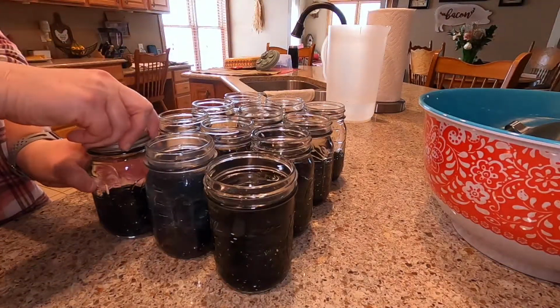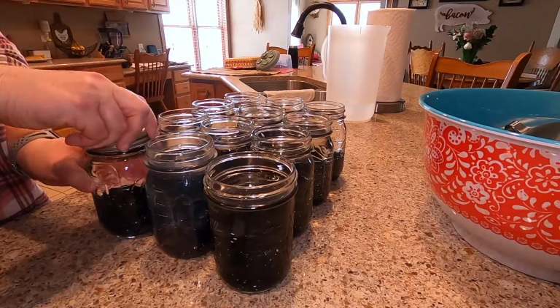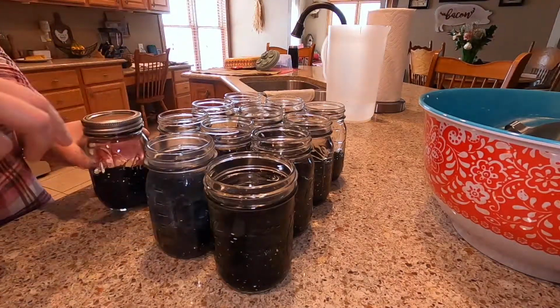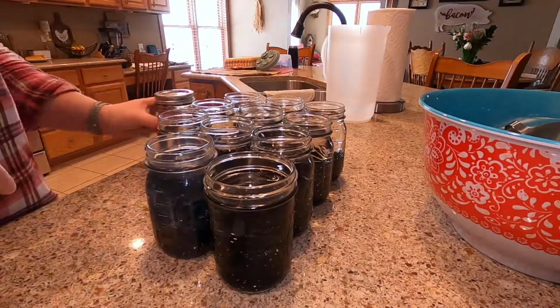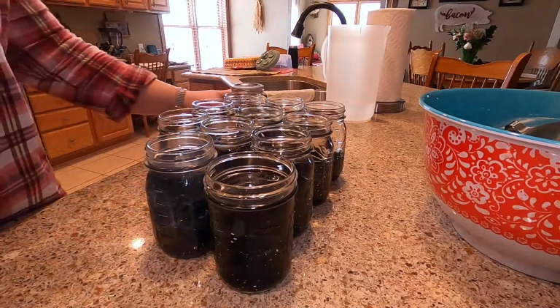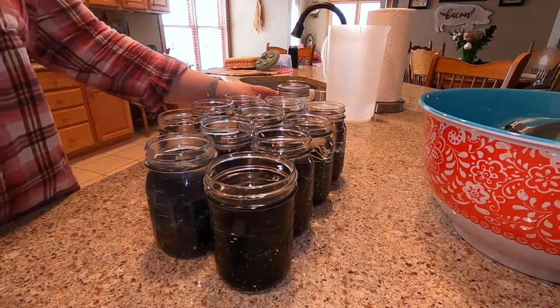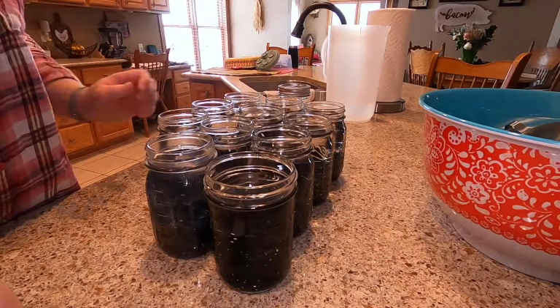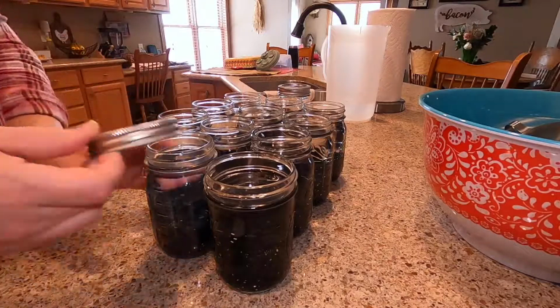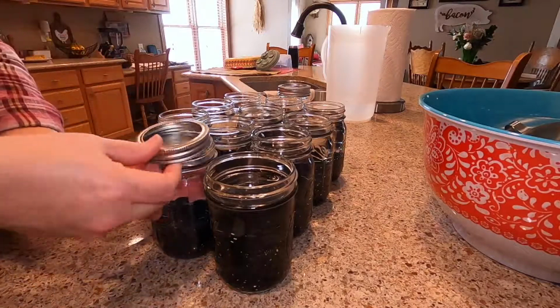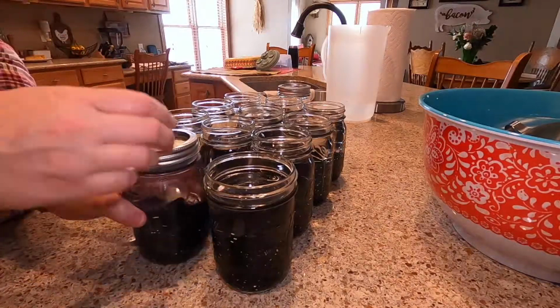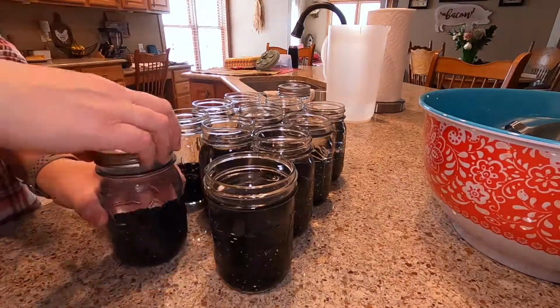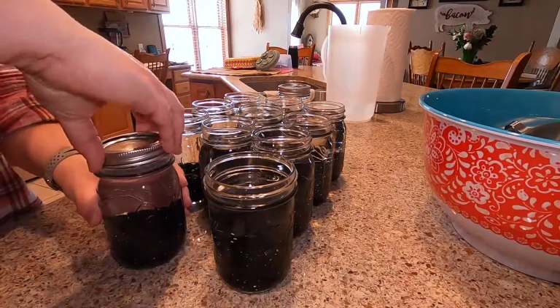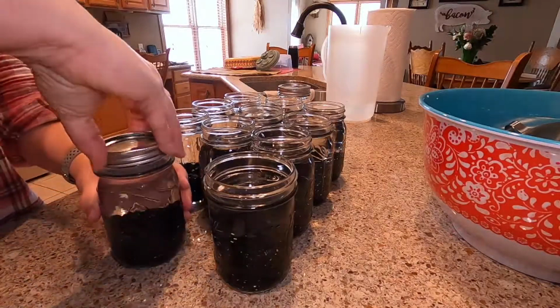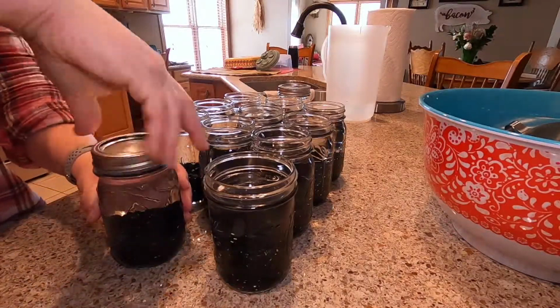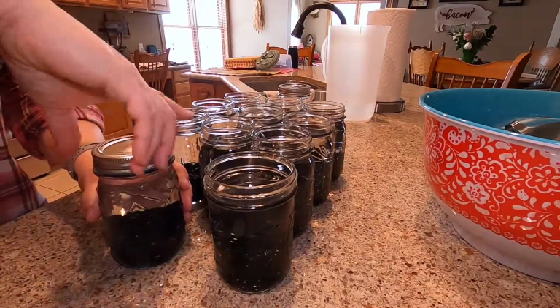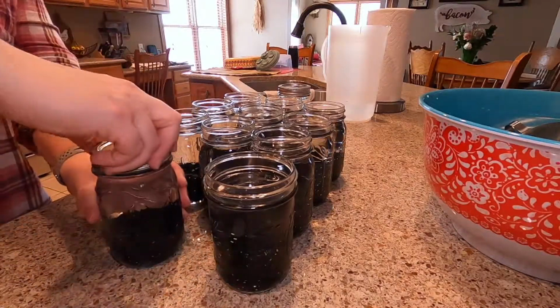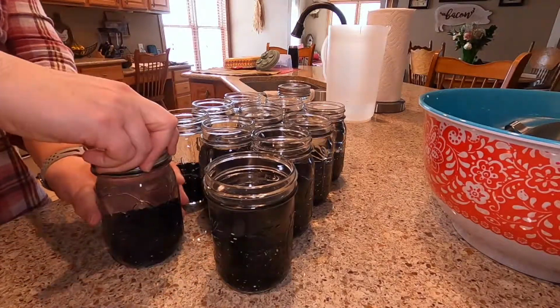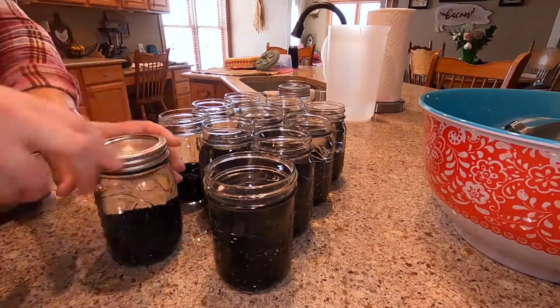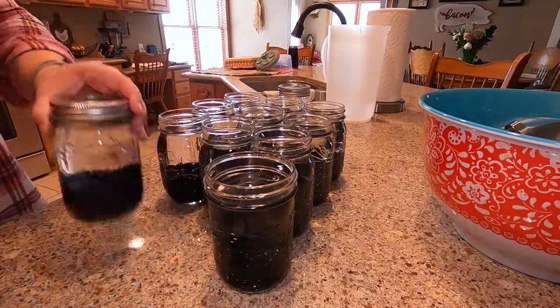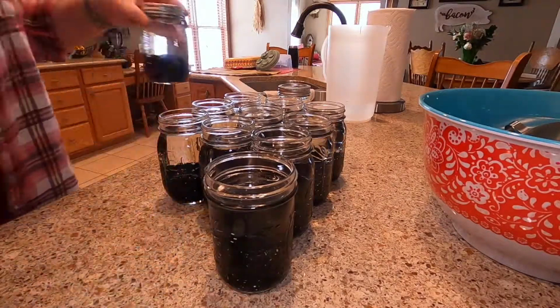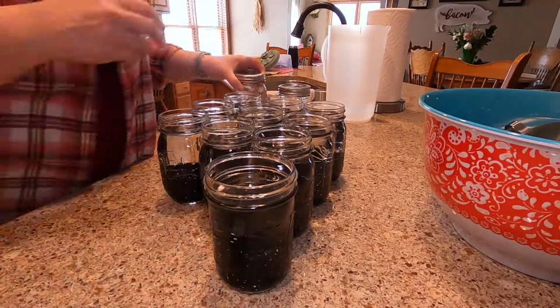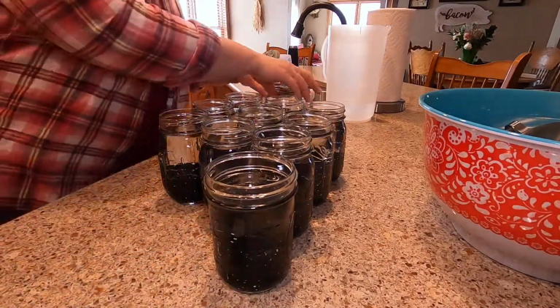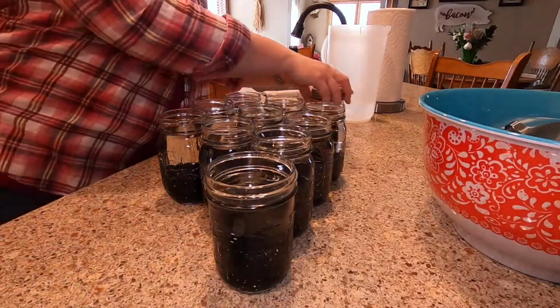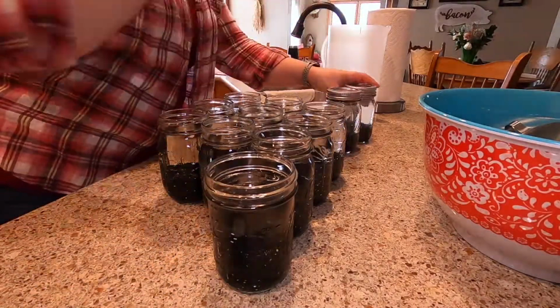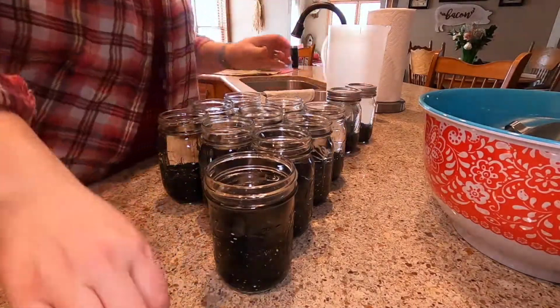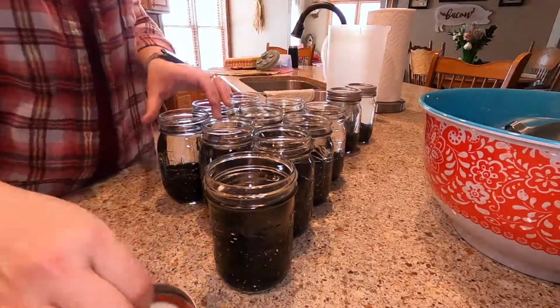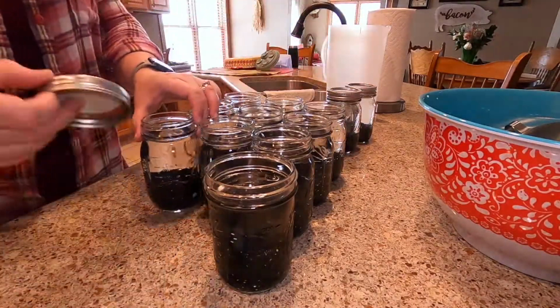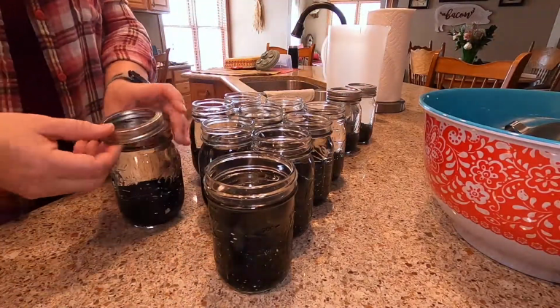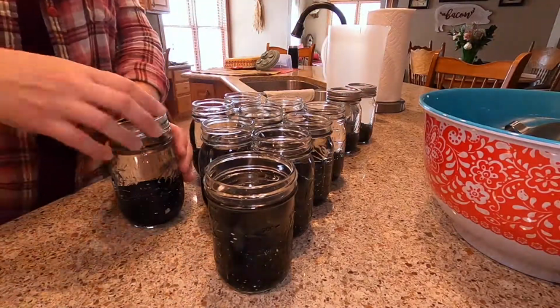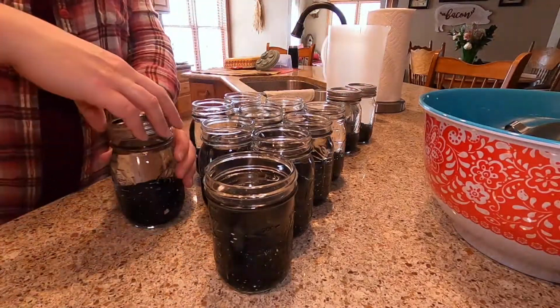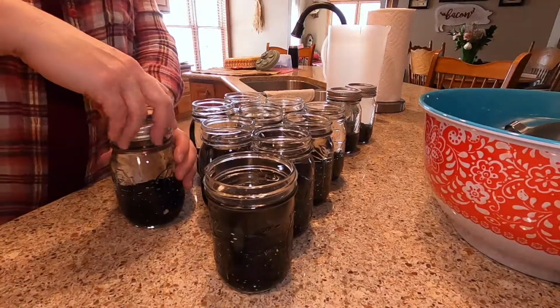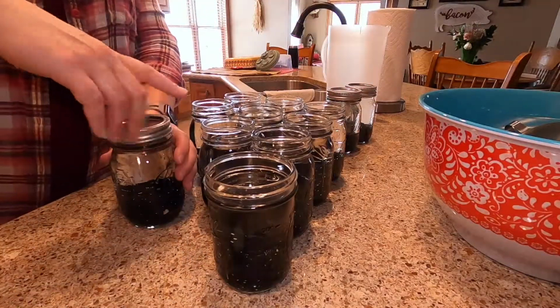Just add your lids and your bands to fingertip tight. Nothing too drastic.